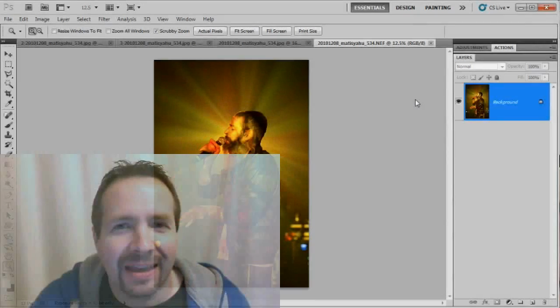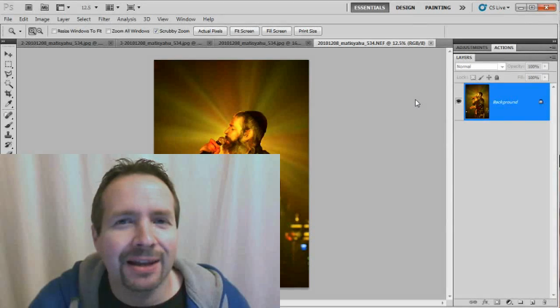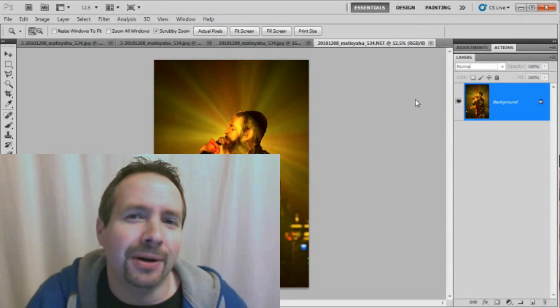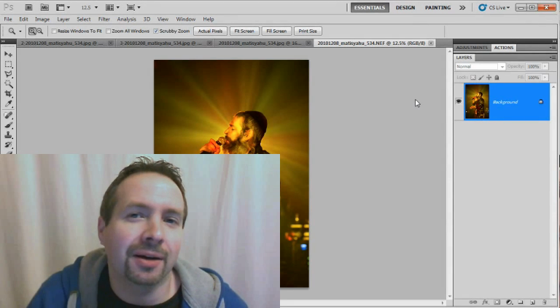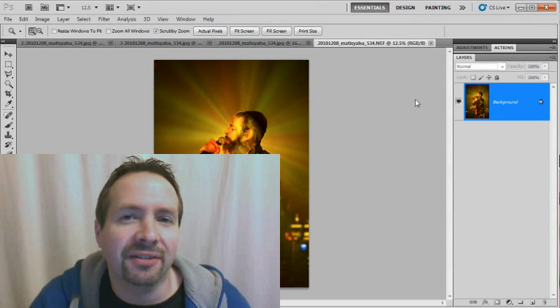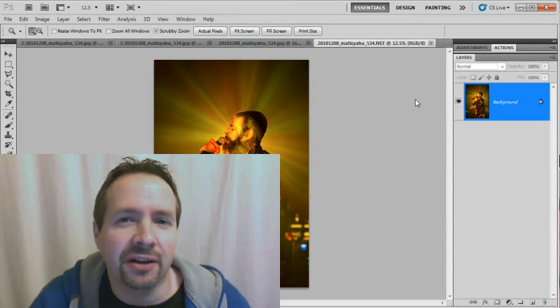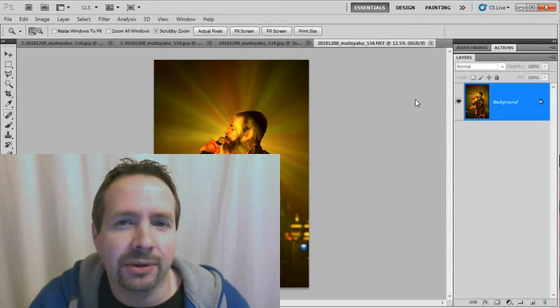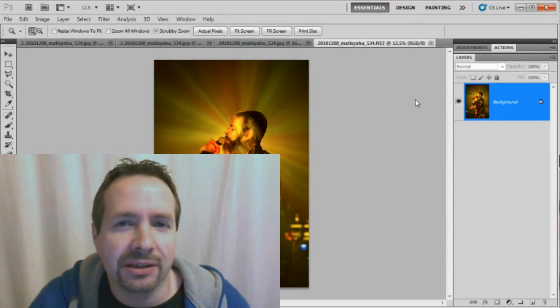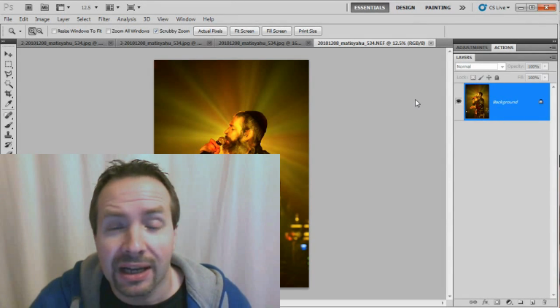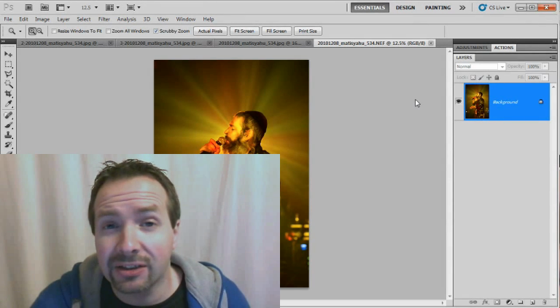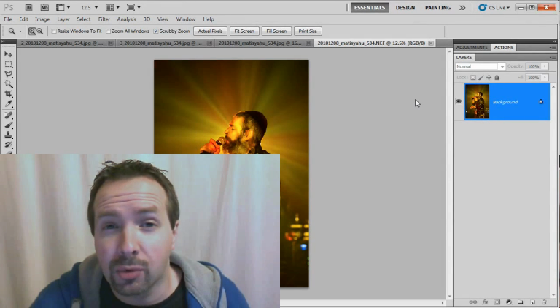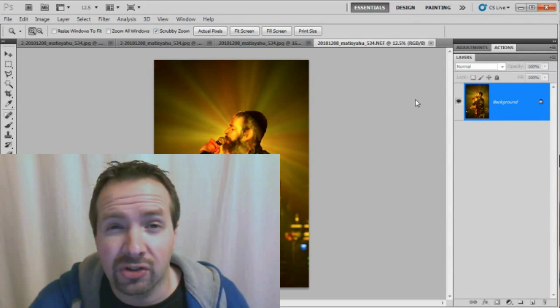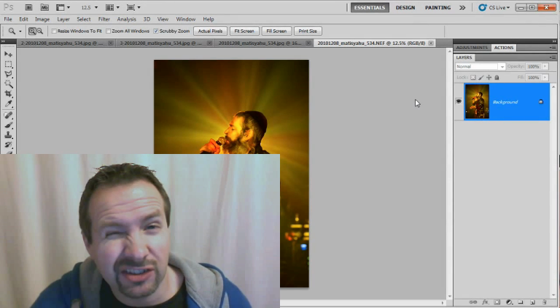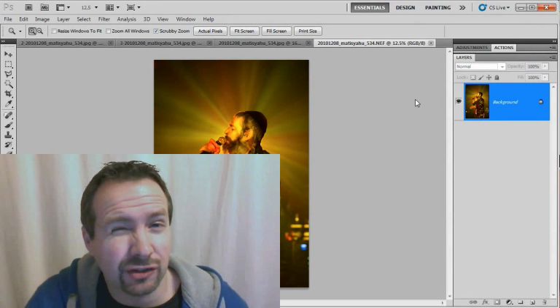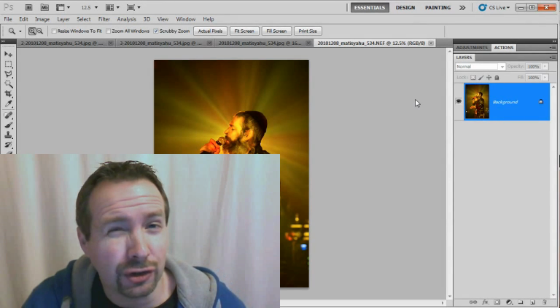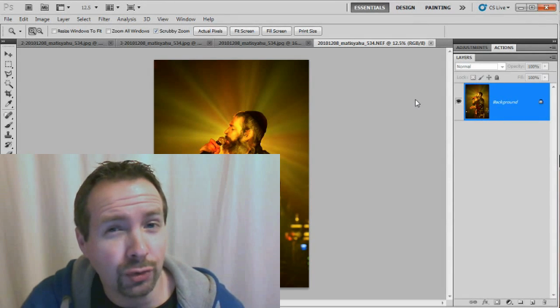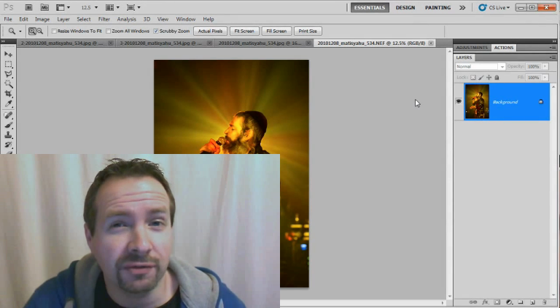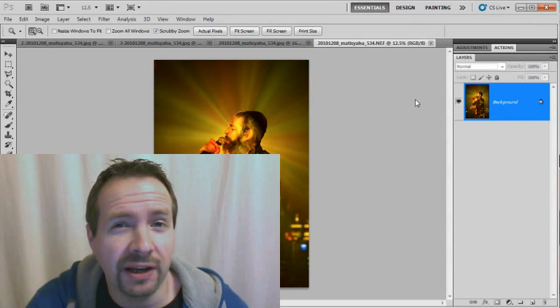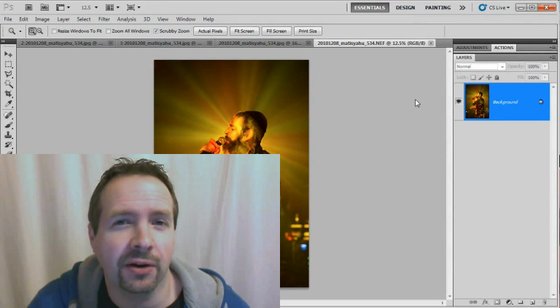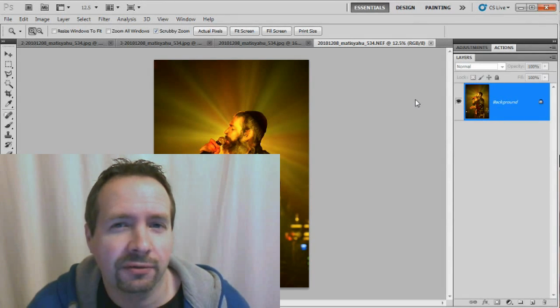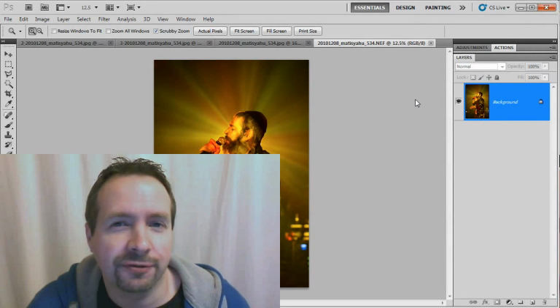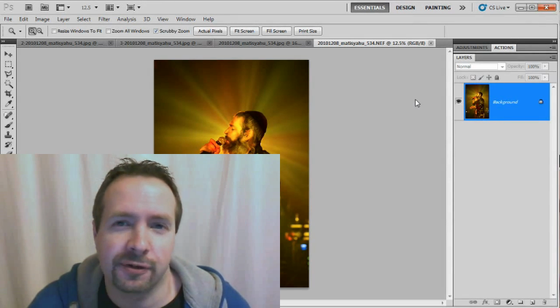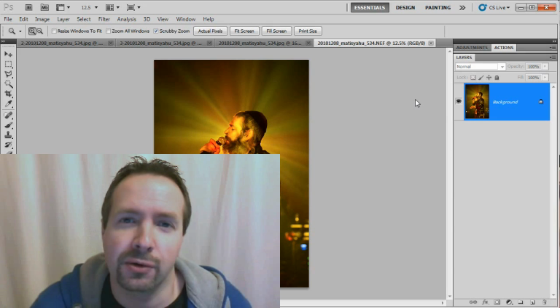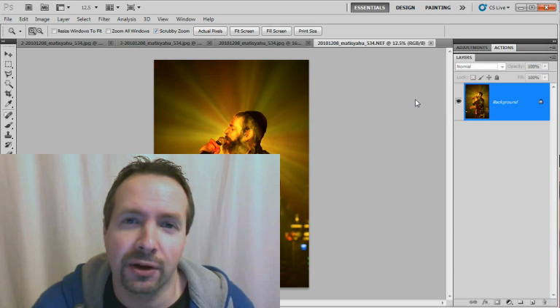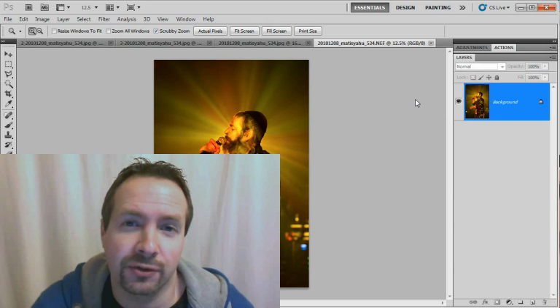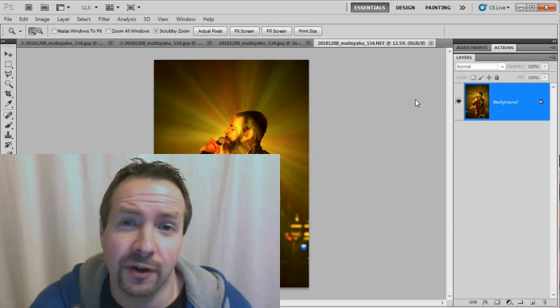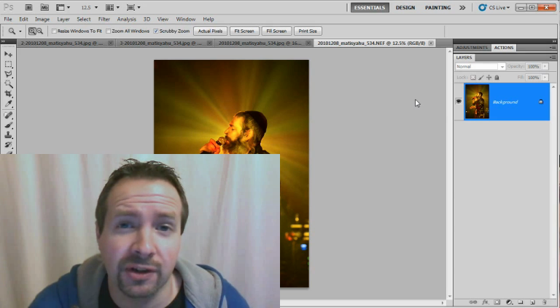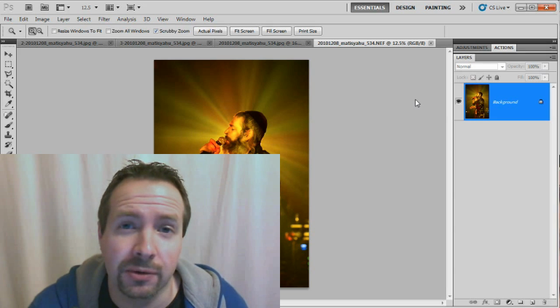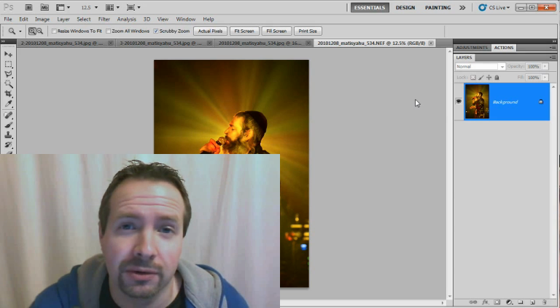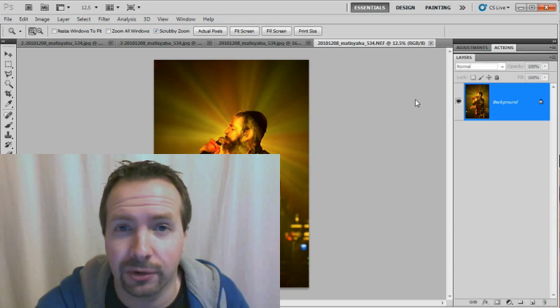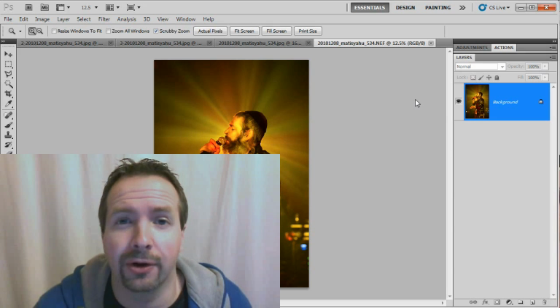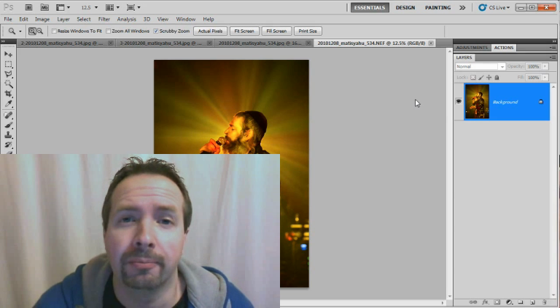Hello, I'm Gavin Hoey, and you're watching an exclusive video for froknosephoto.com.